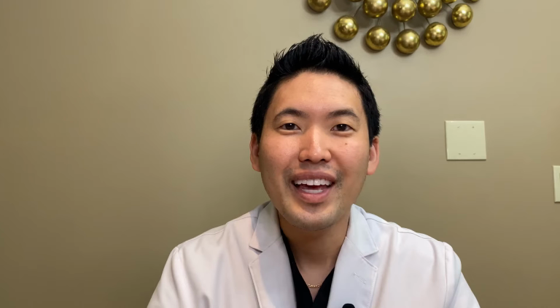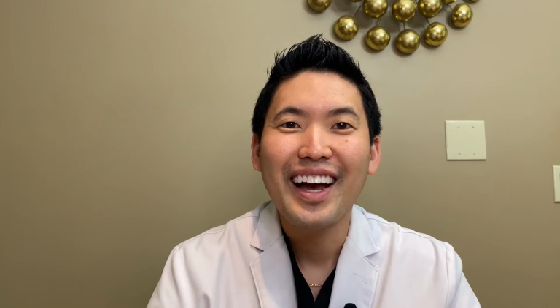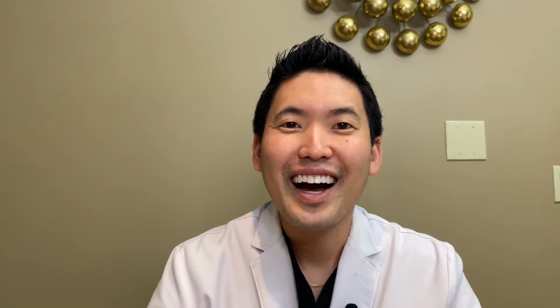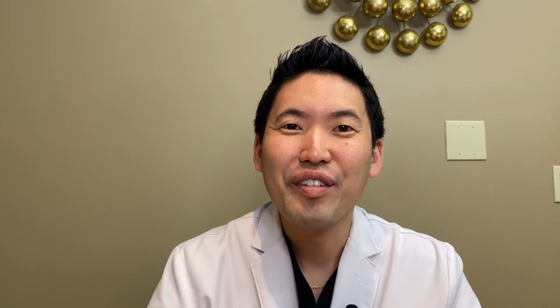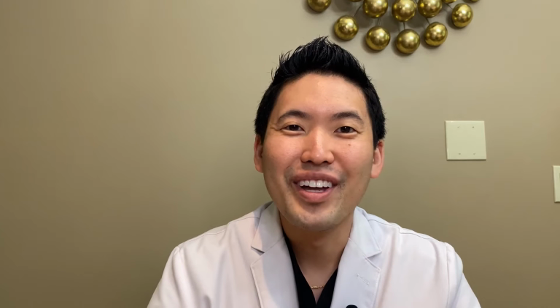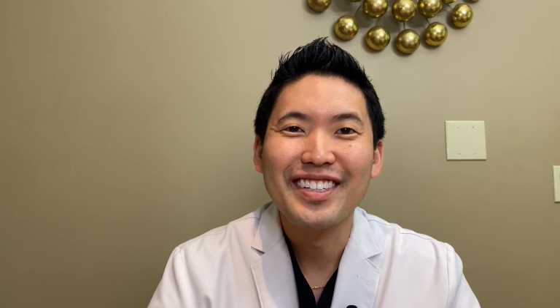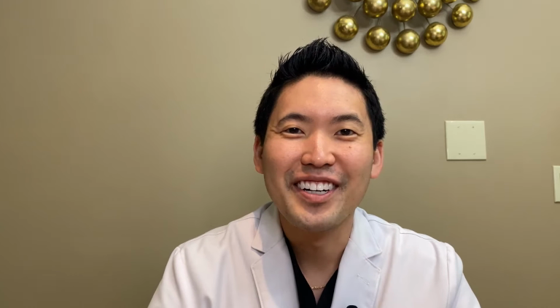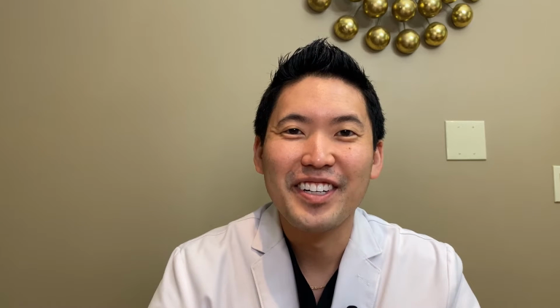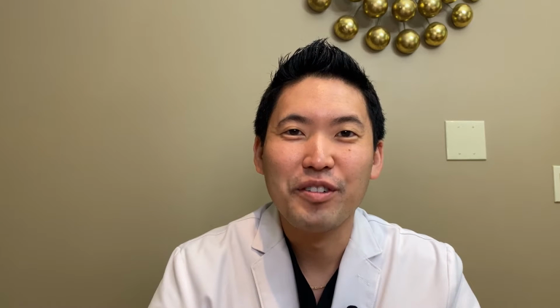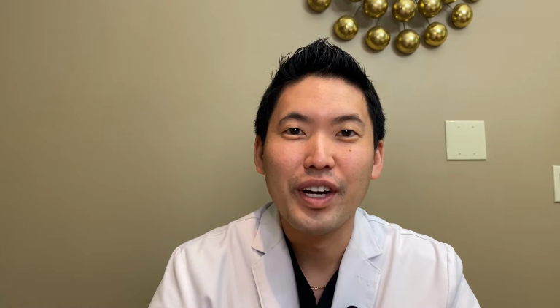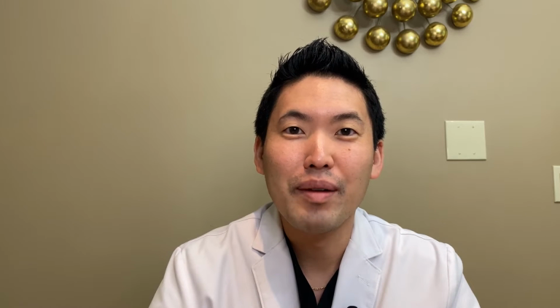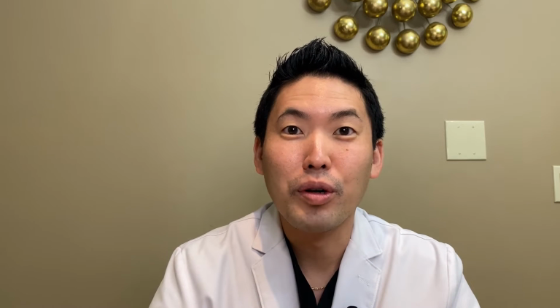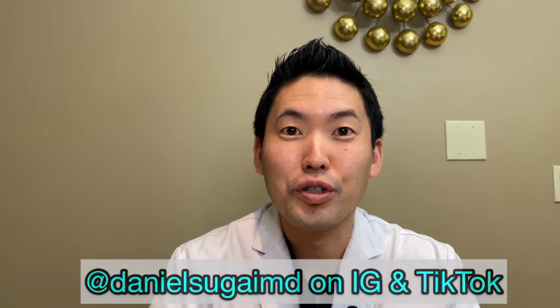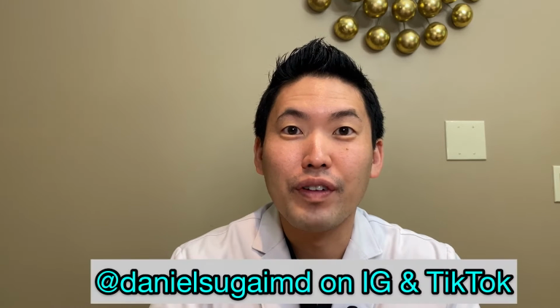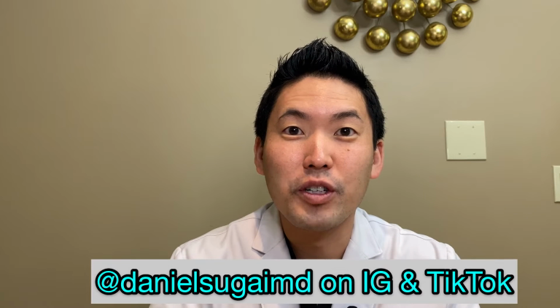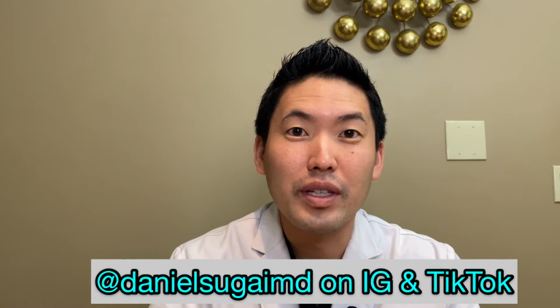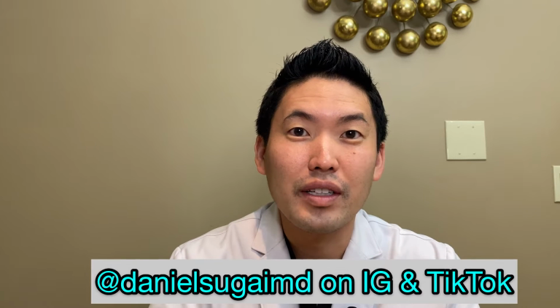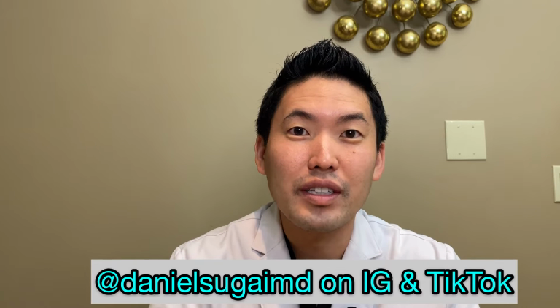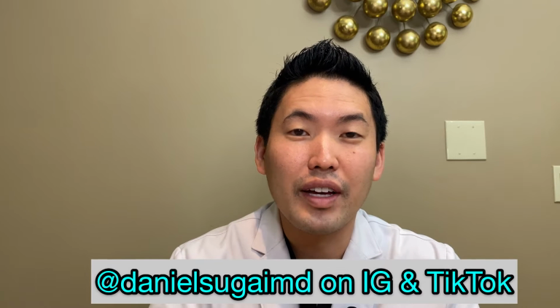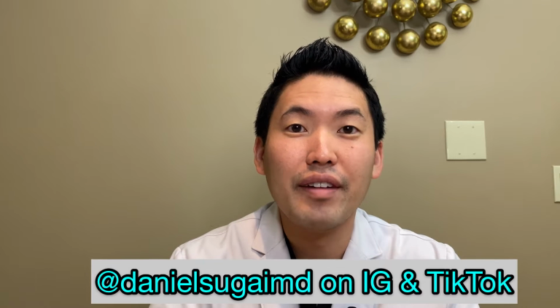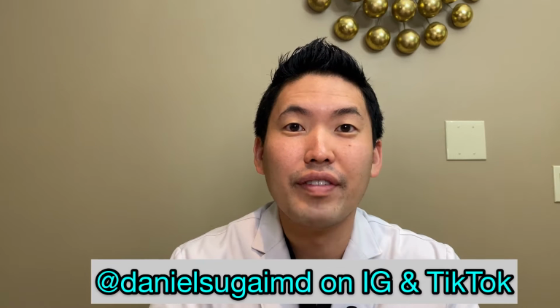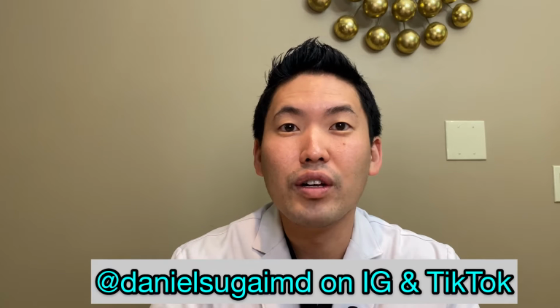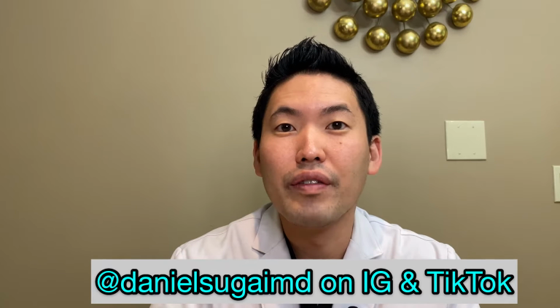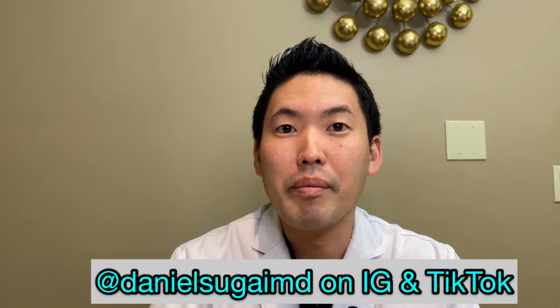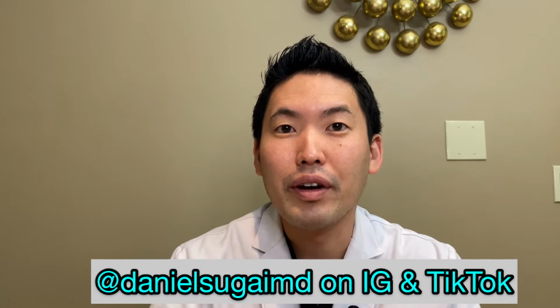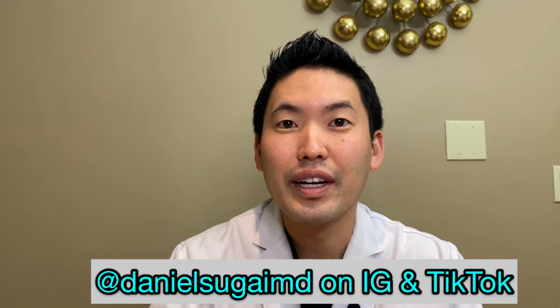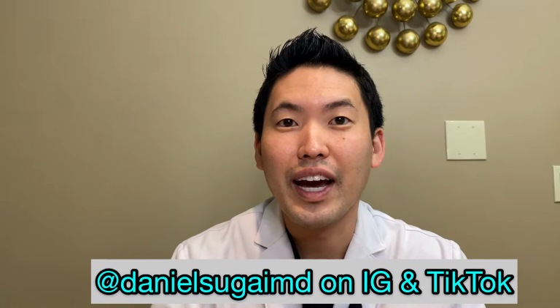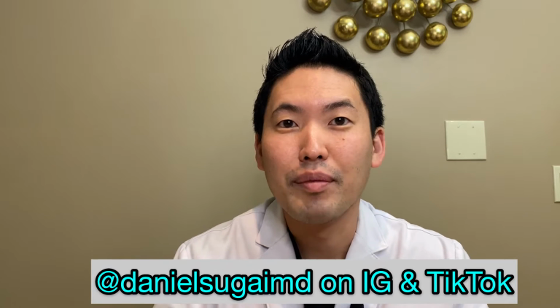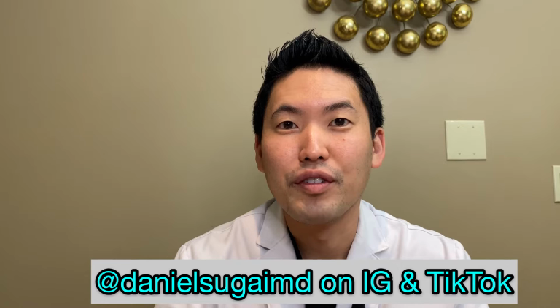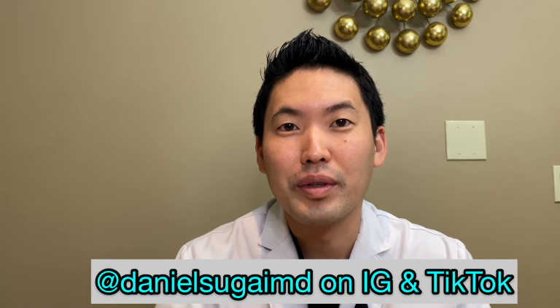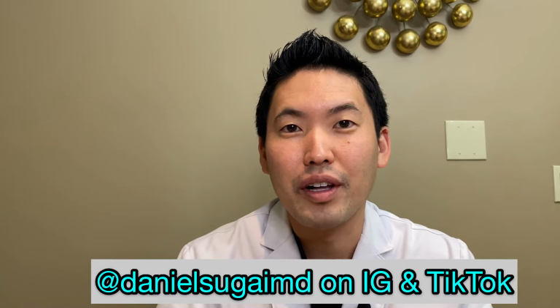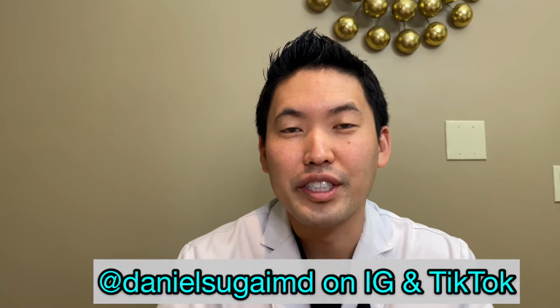Hi everyone, this is Dr. Daniel Sugai, board-certified dermatologist and fellow of the American Academy of Dermatology.